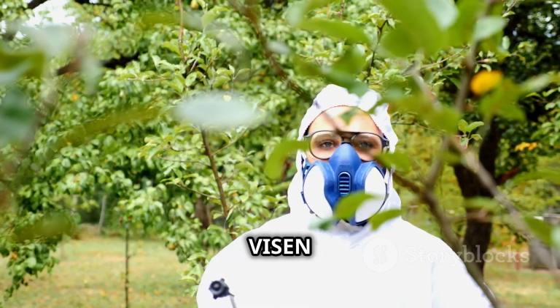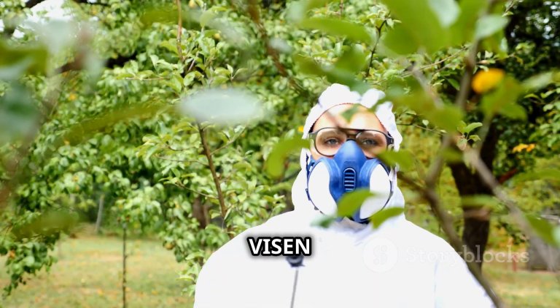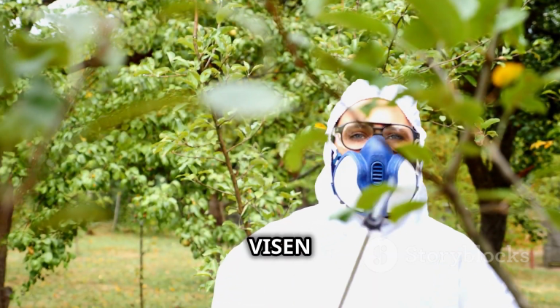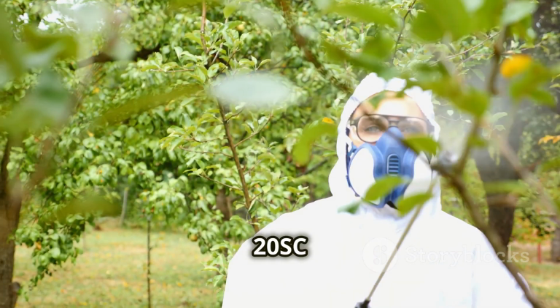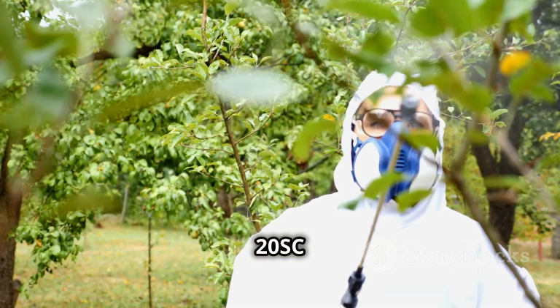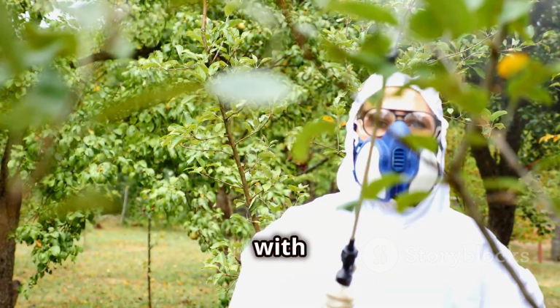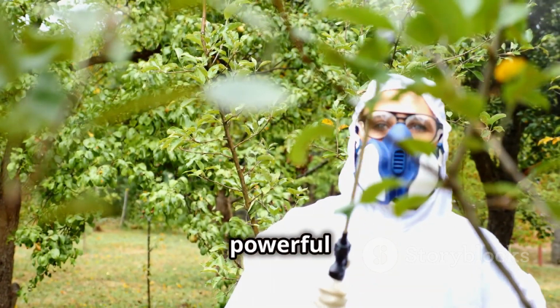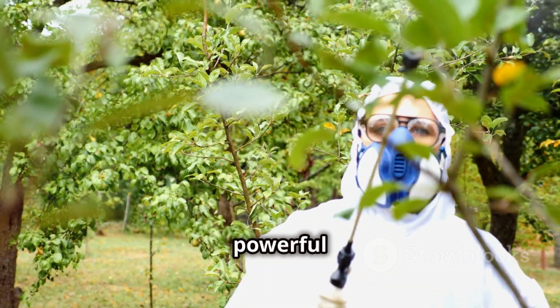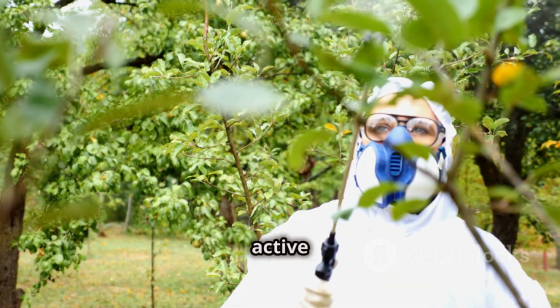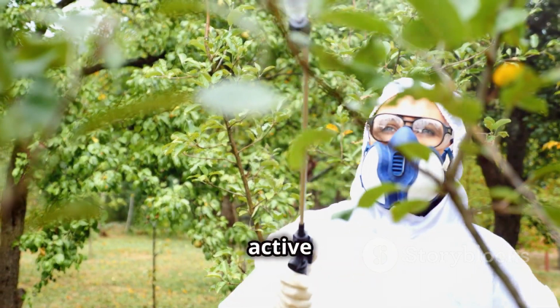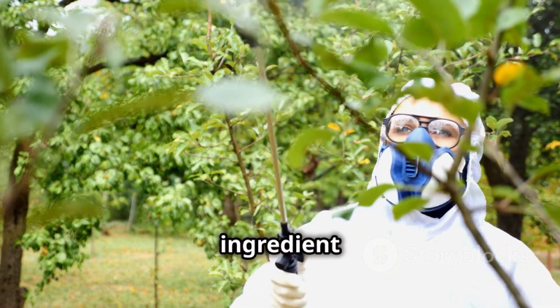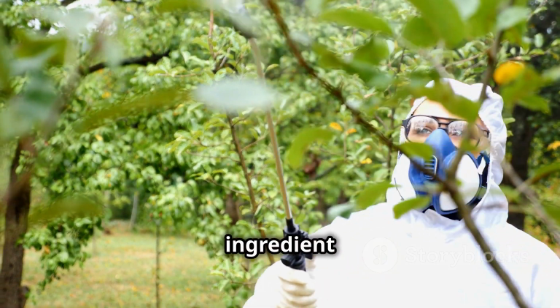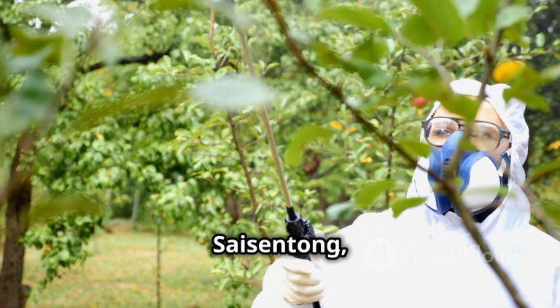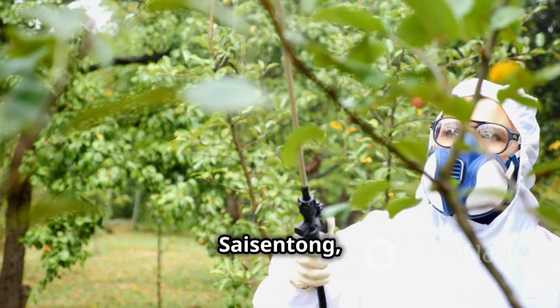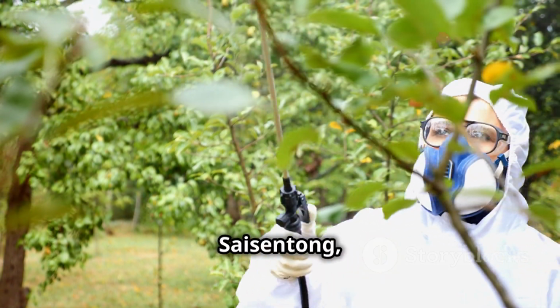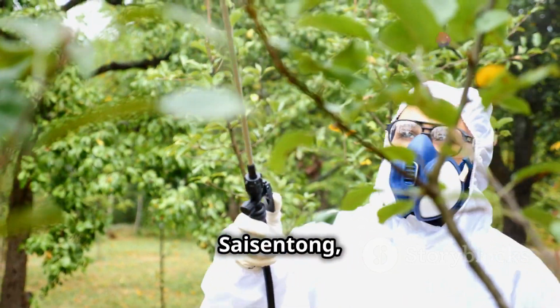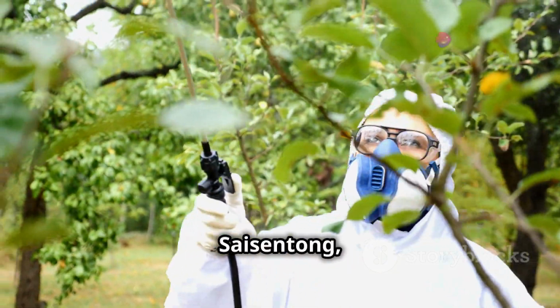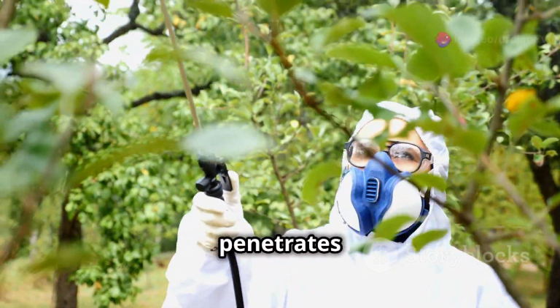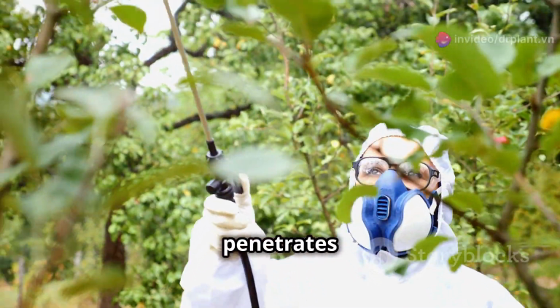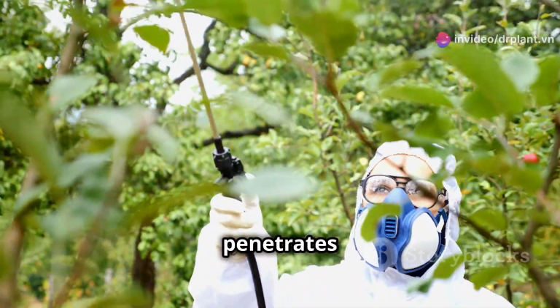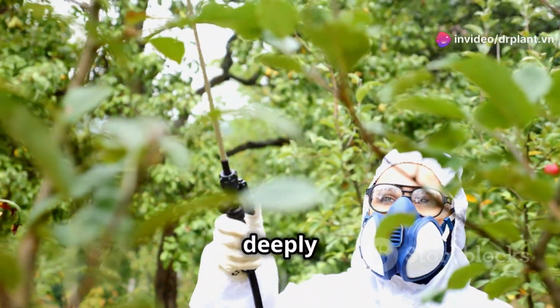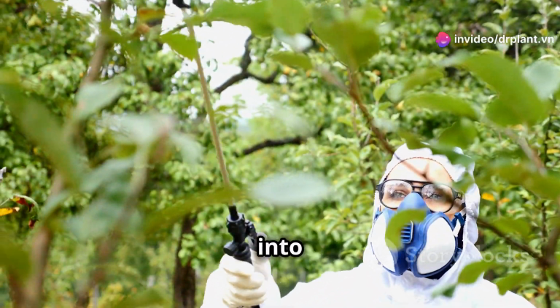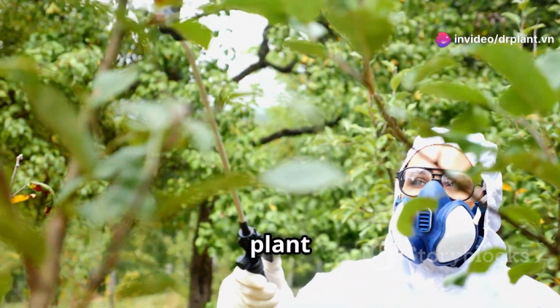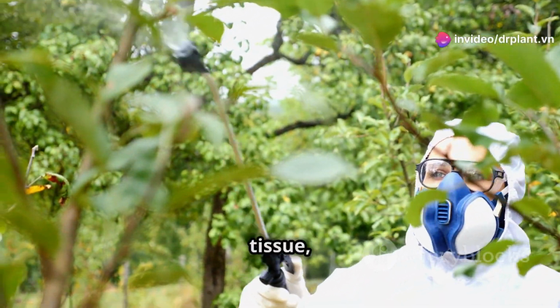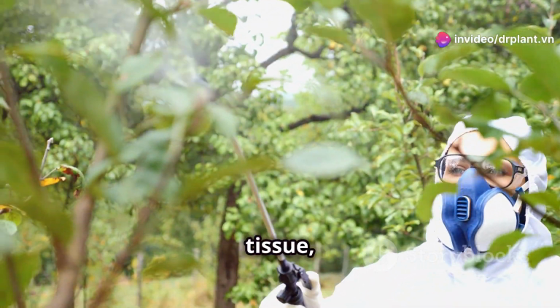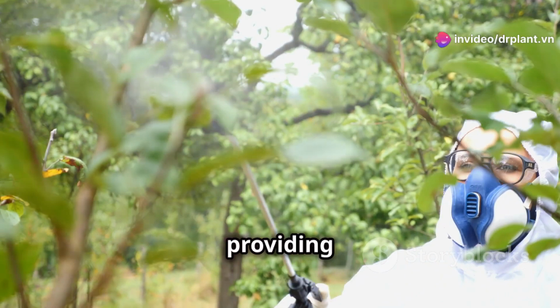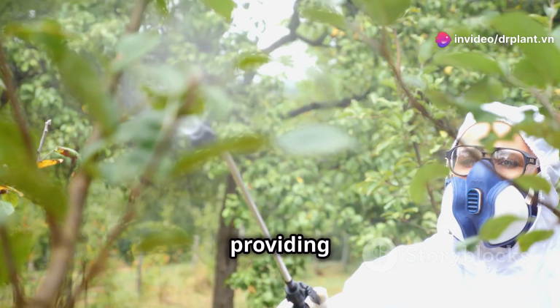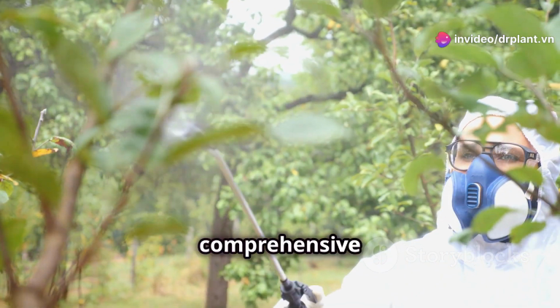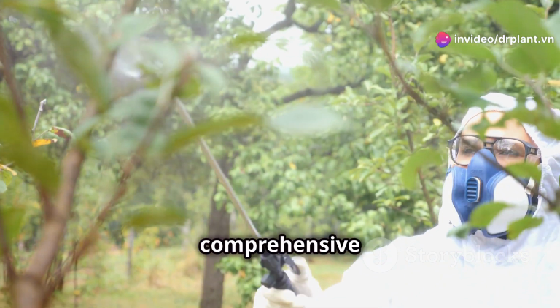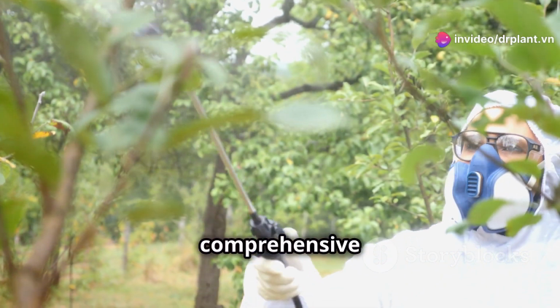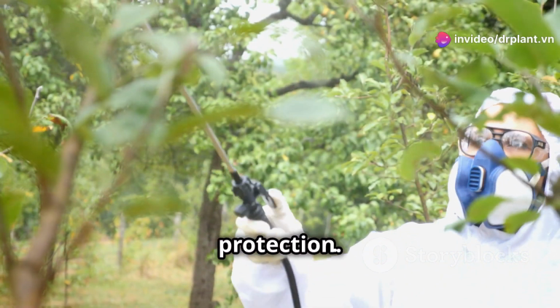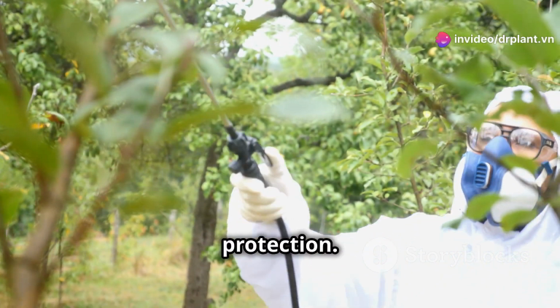Visen 20SC, with the powerful active ingredient Saisen Tong, penetrates deeply into plant tissue, providing comprehensive protection.